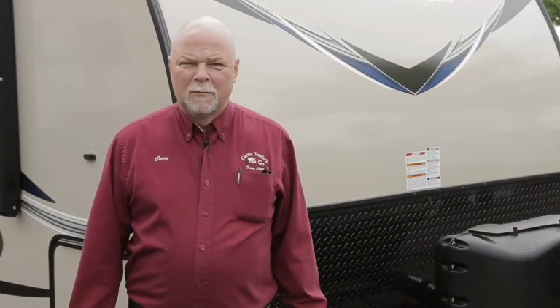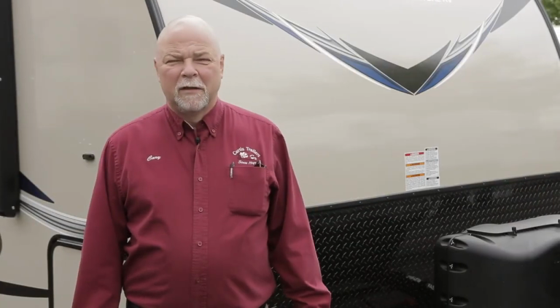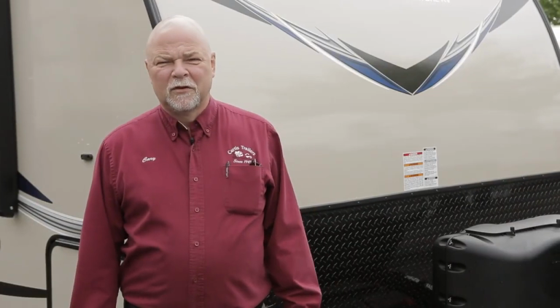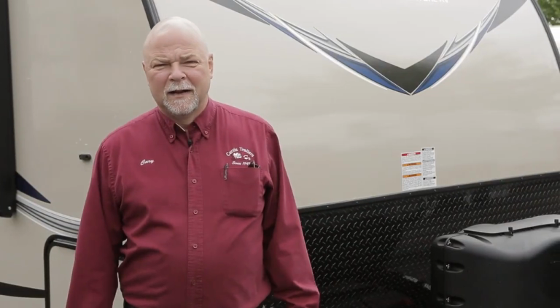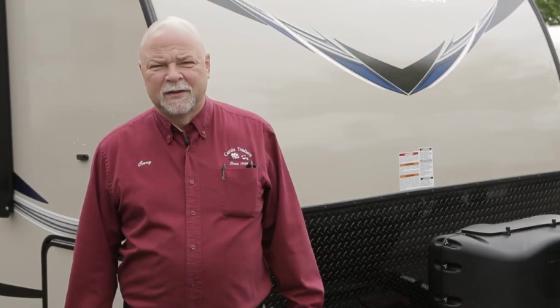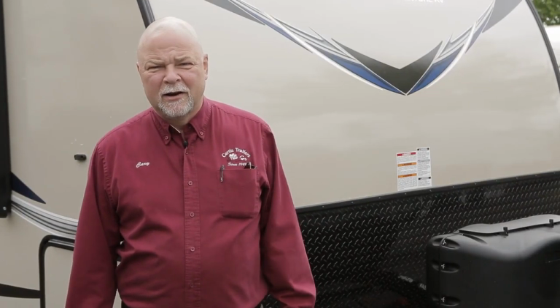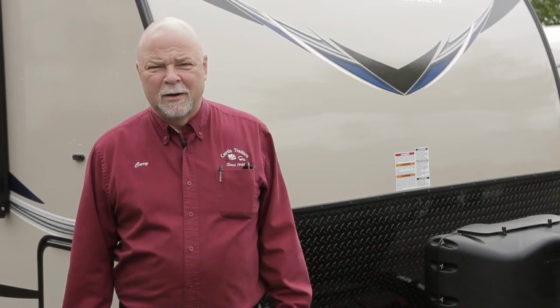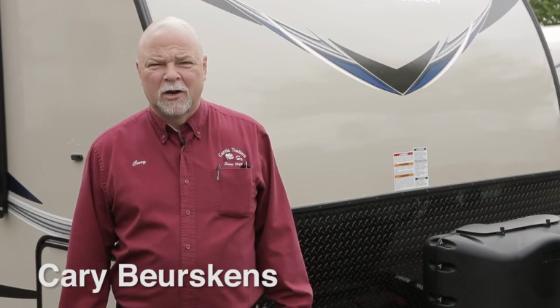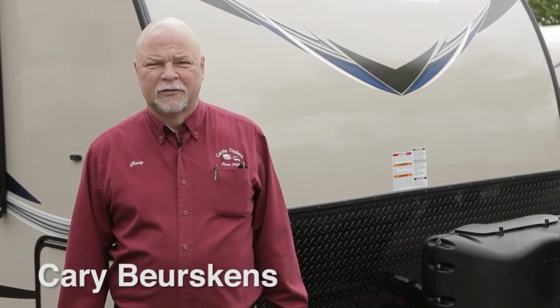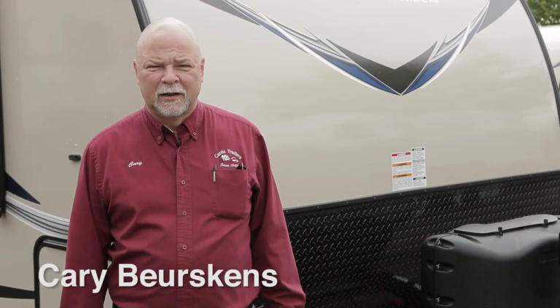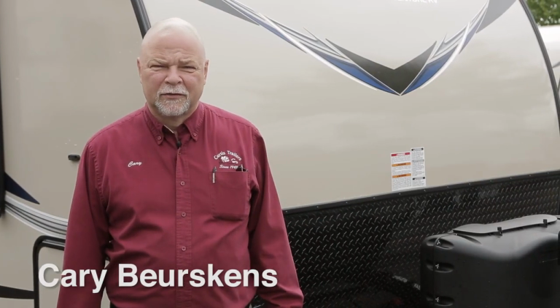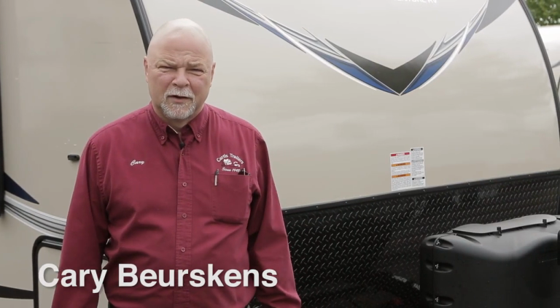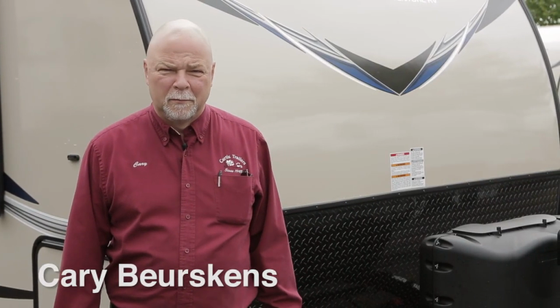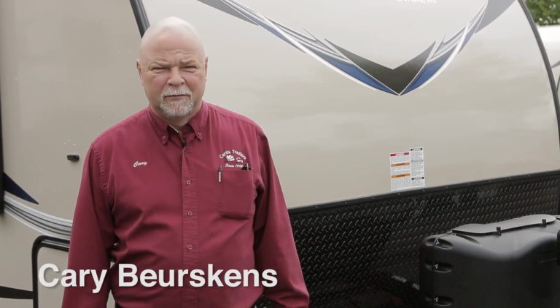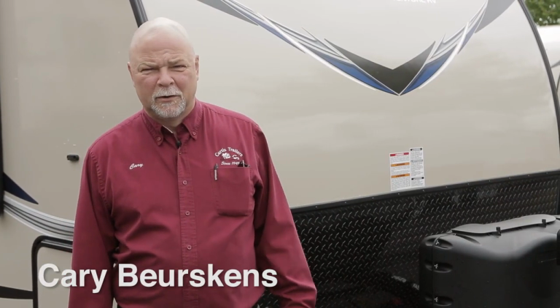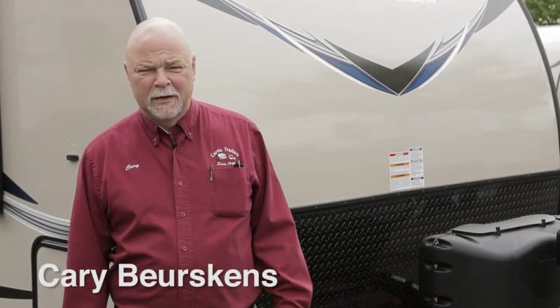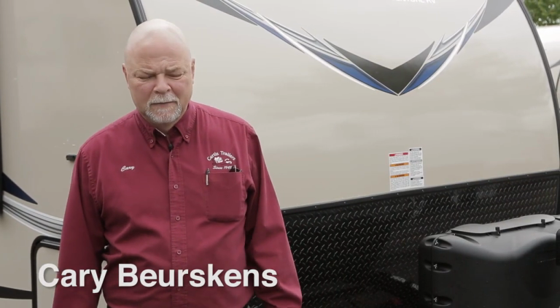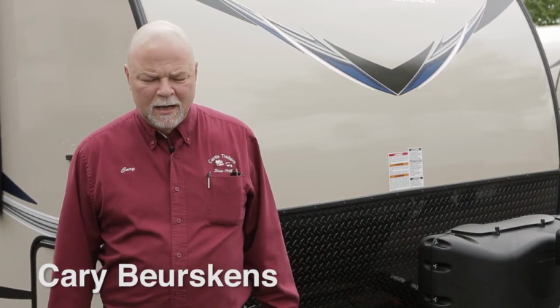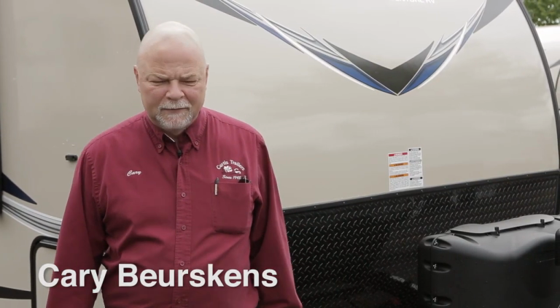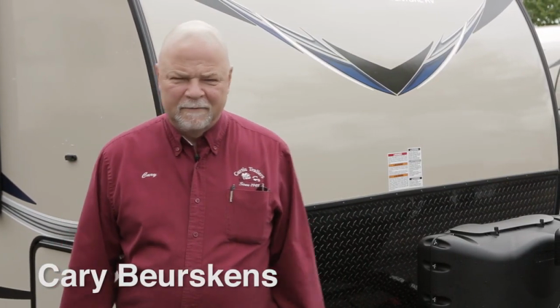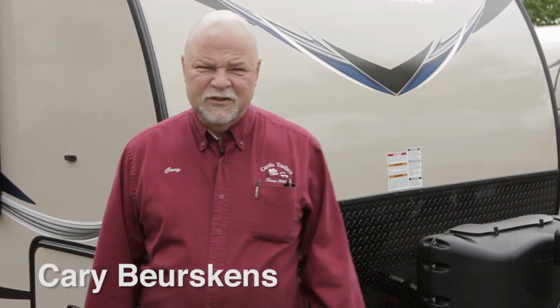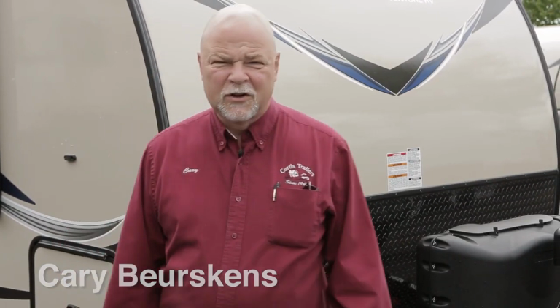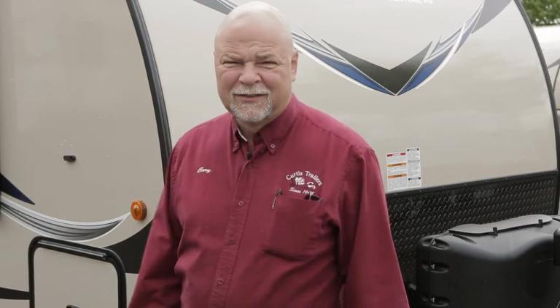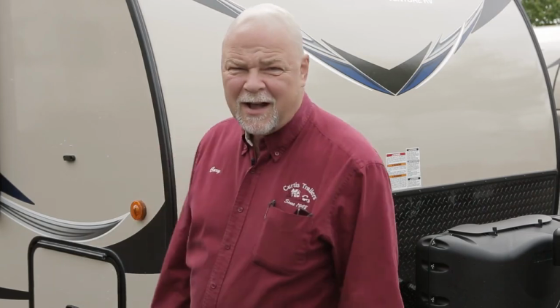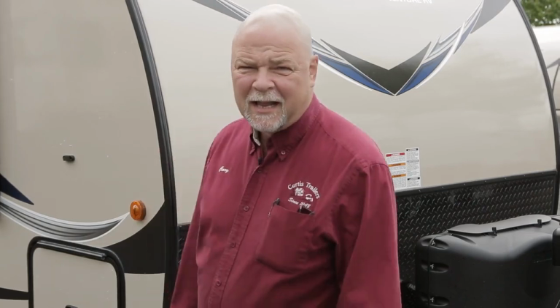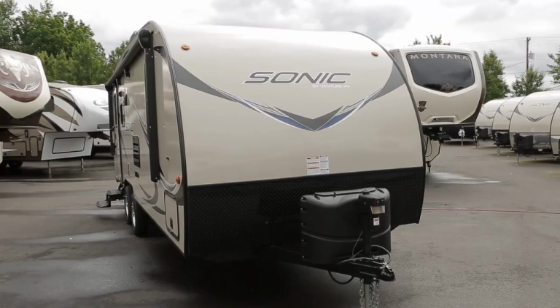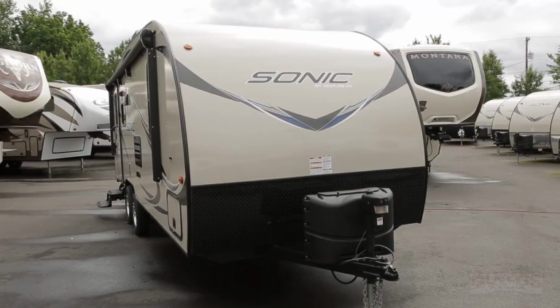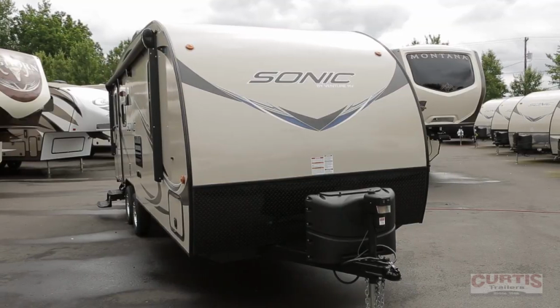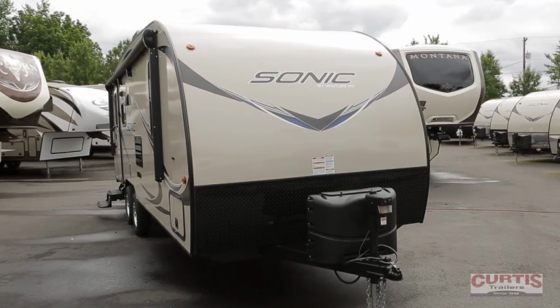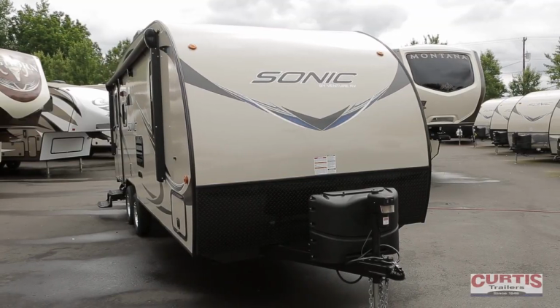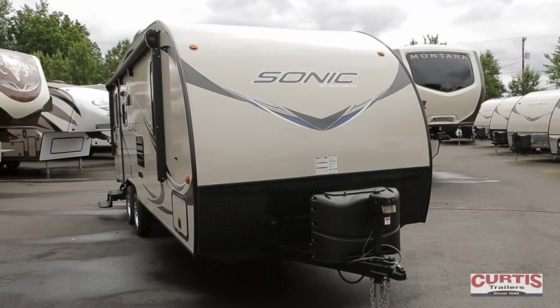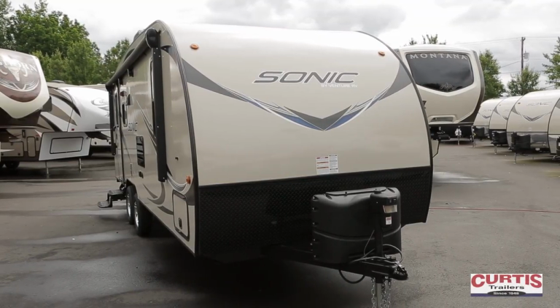Morning folks, my name is Kerry. I'm here at Curtis Trailers in beautiful Beaverton, Oregon. I've got a Venture Sonic Model 210 to show you today.